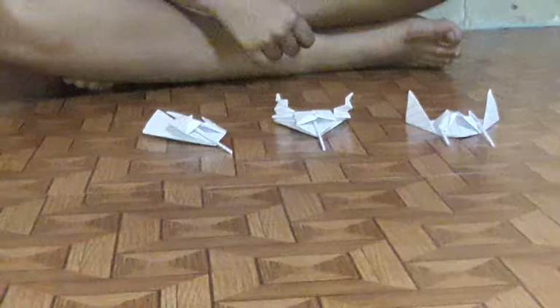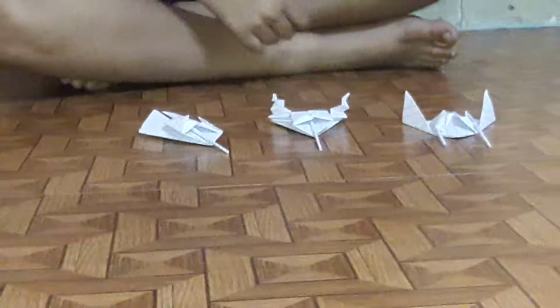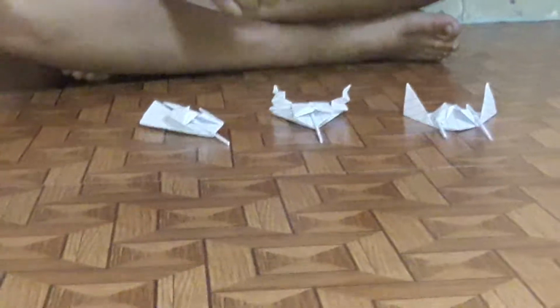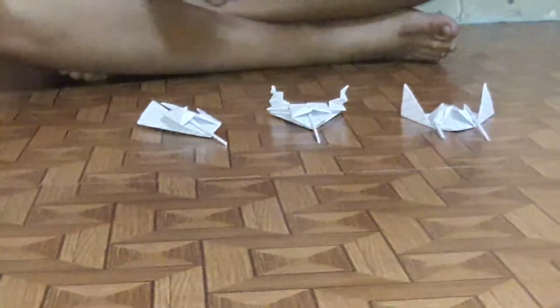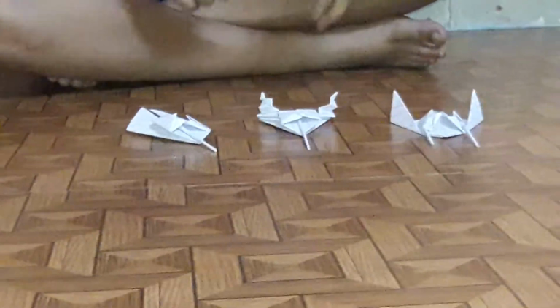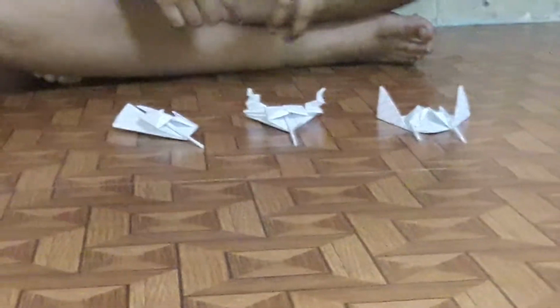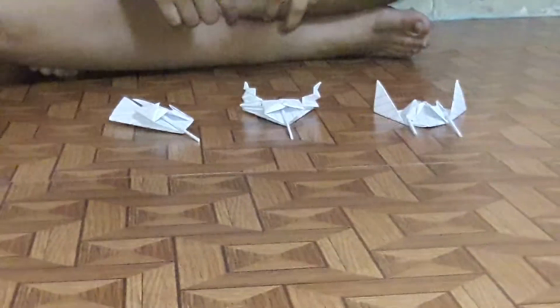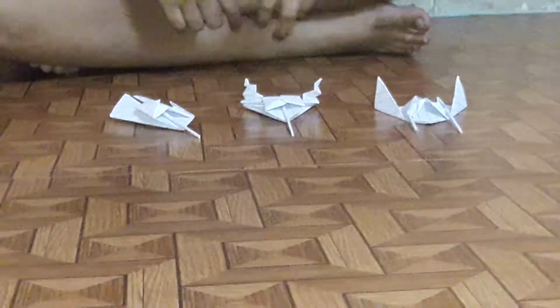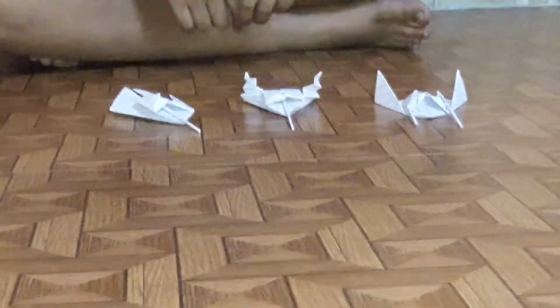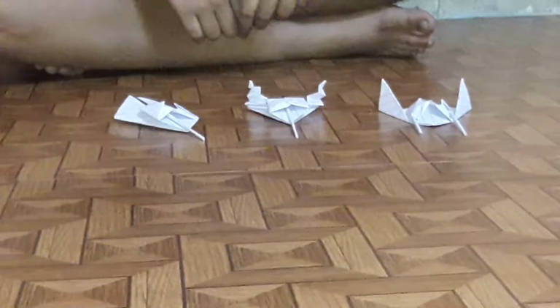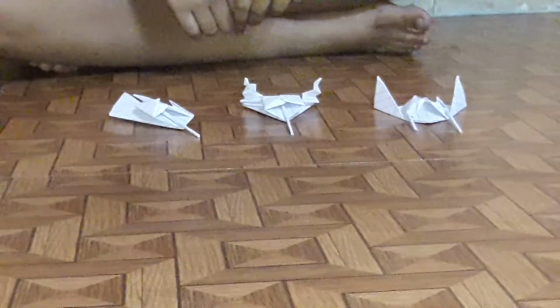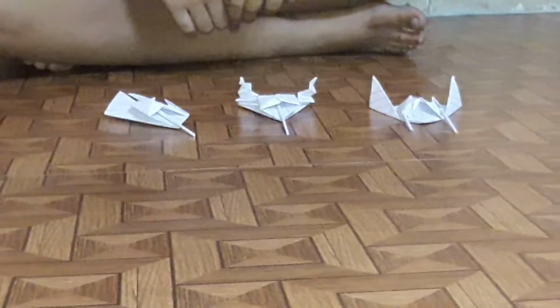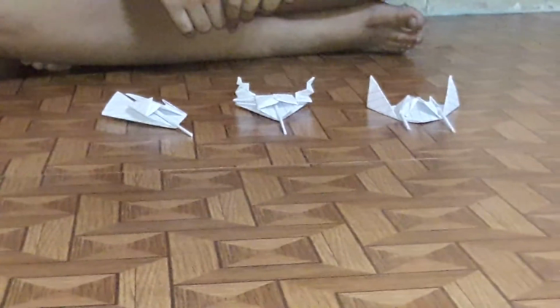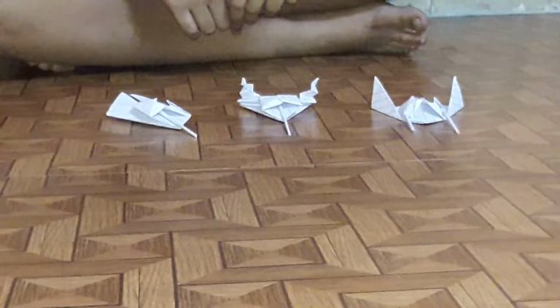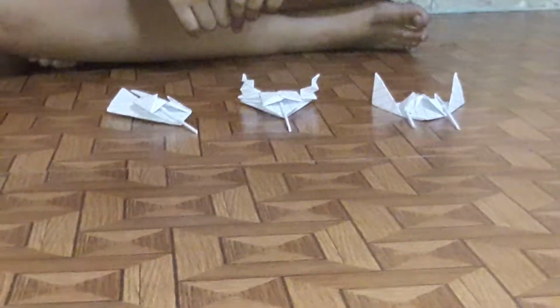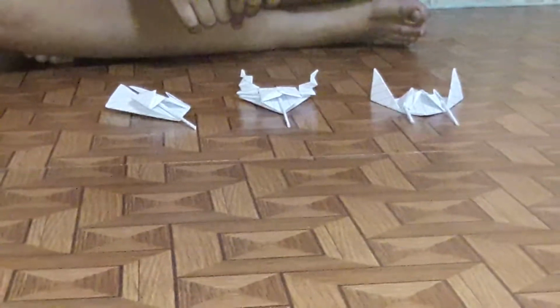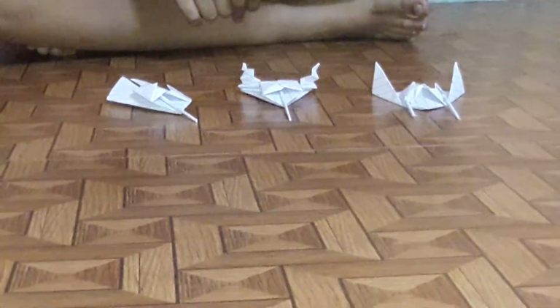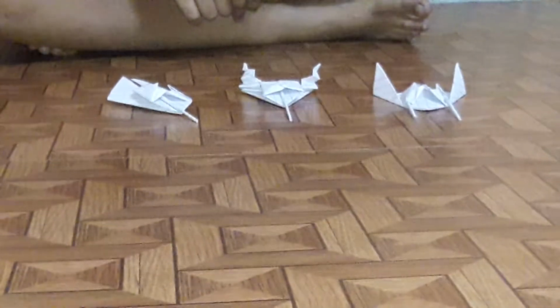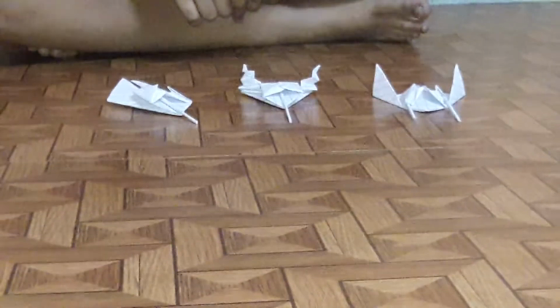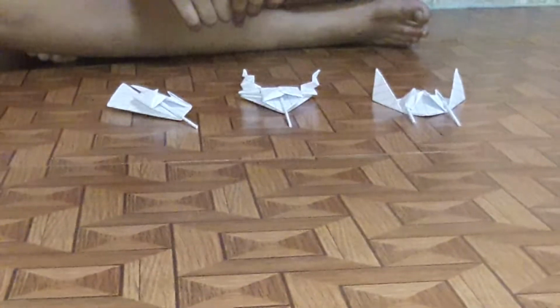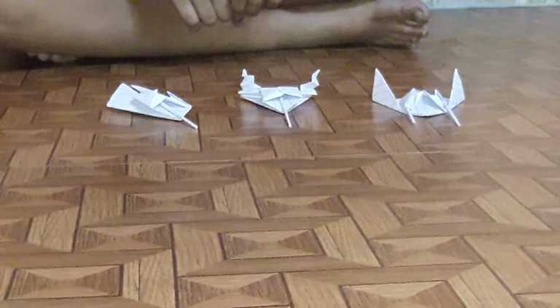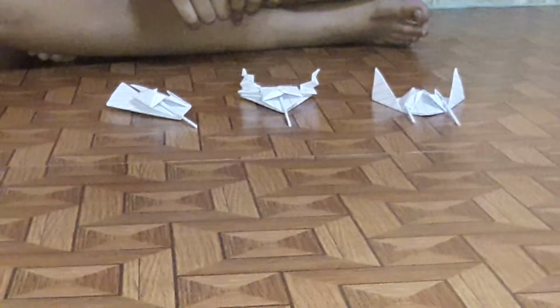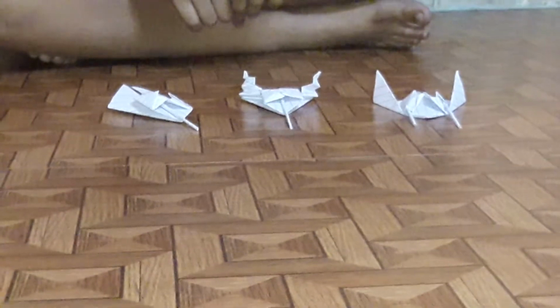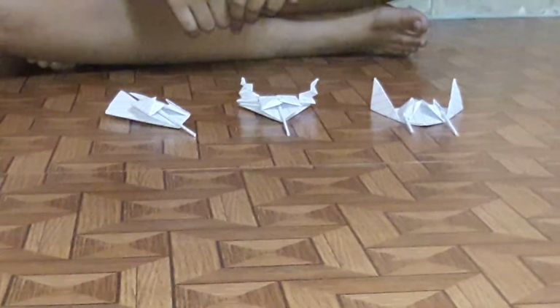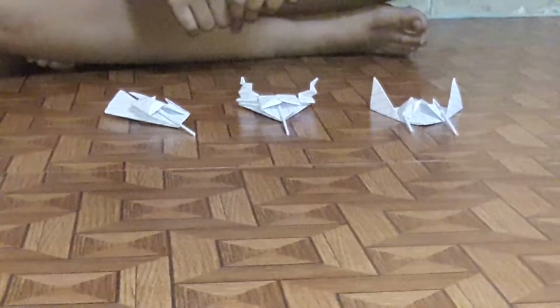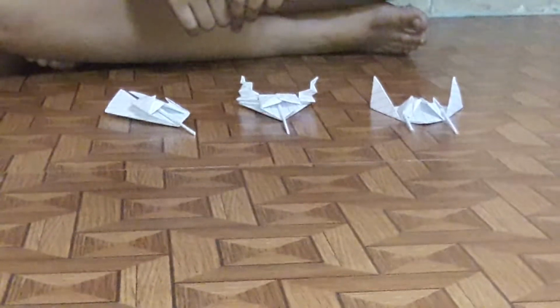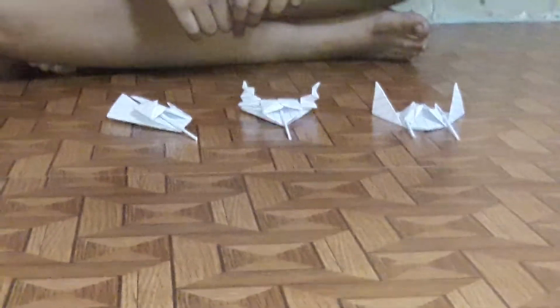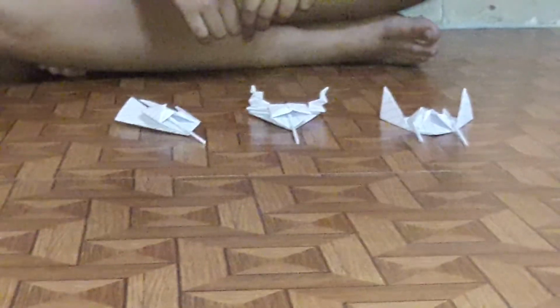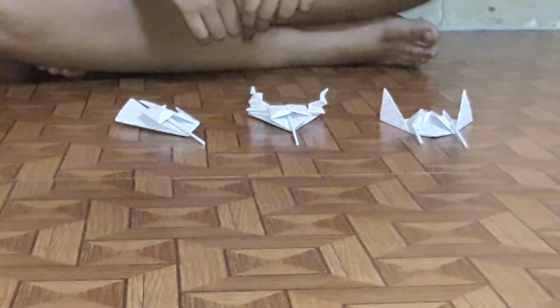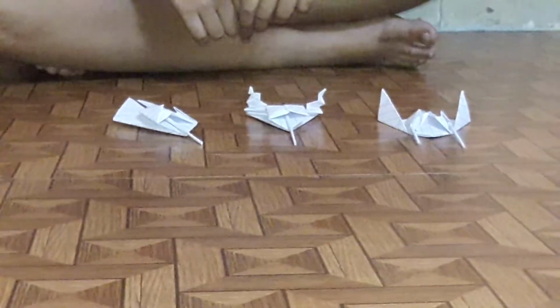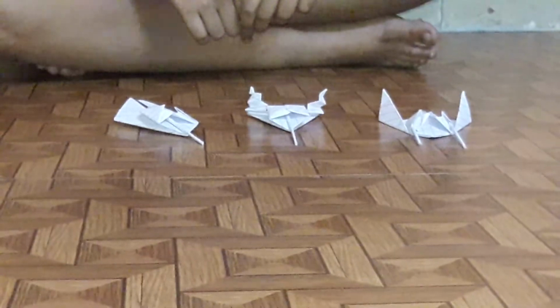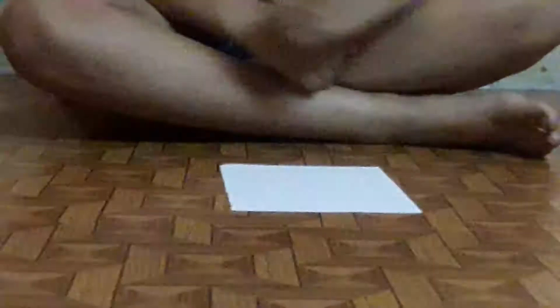Today I am going to show you how to make spaceships. So we will start now.